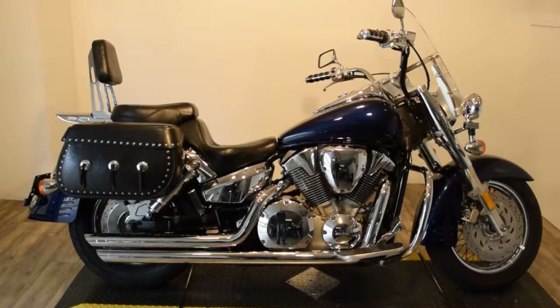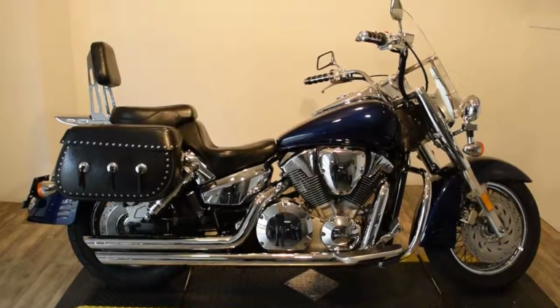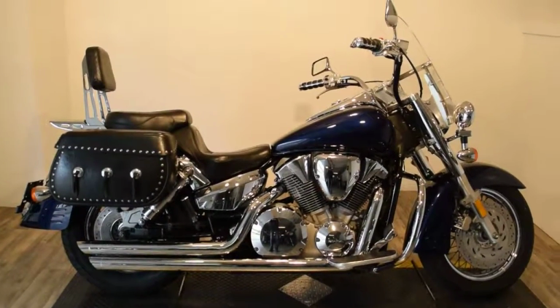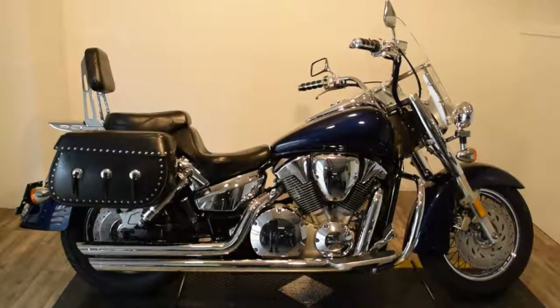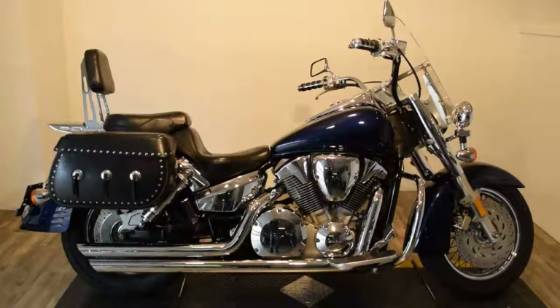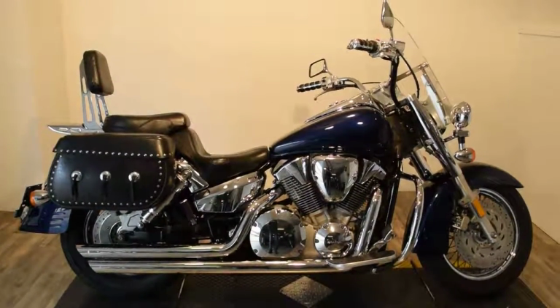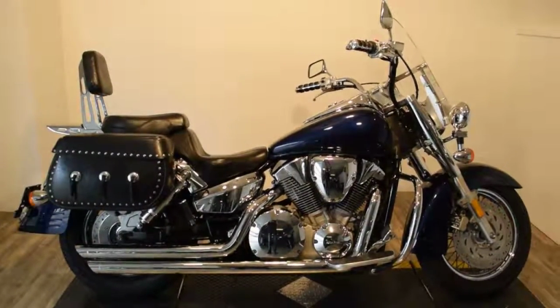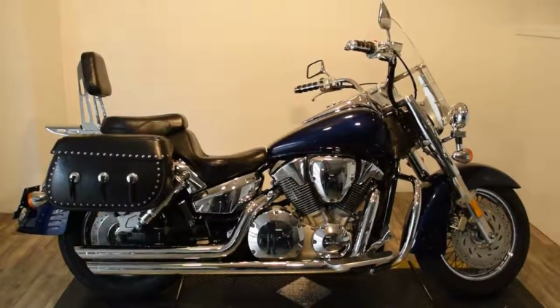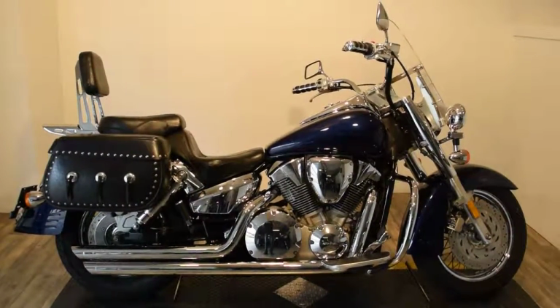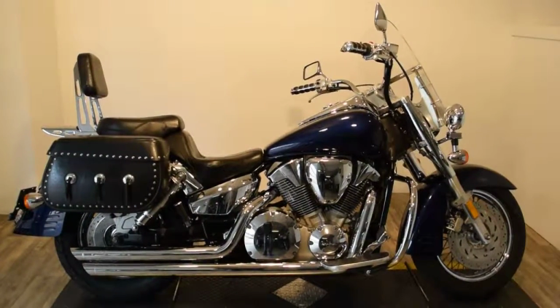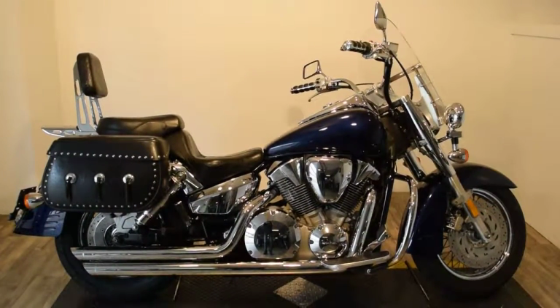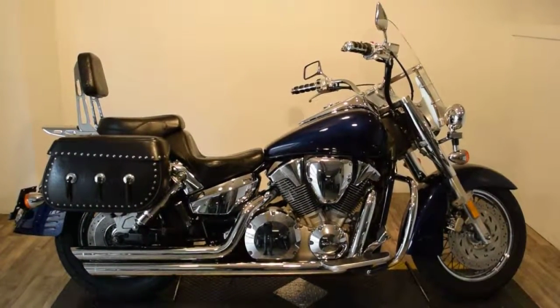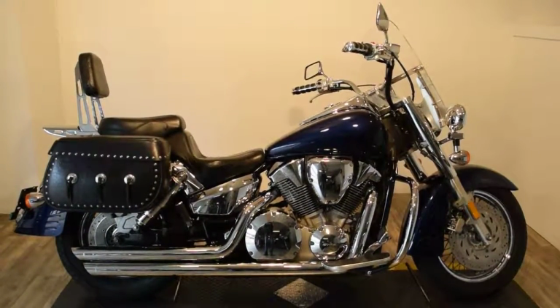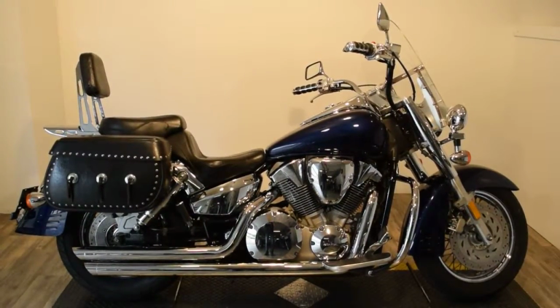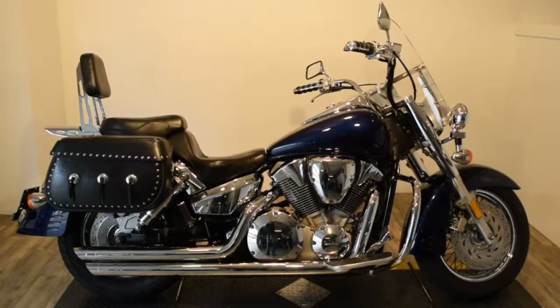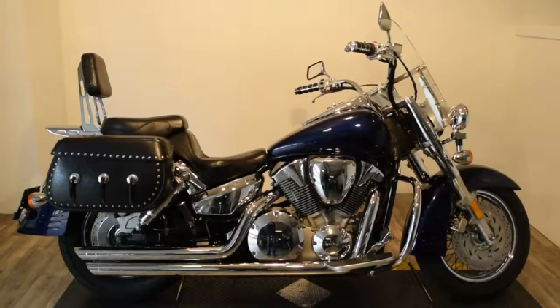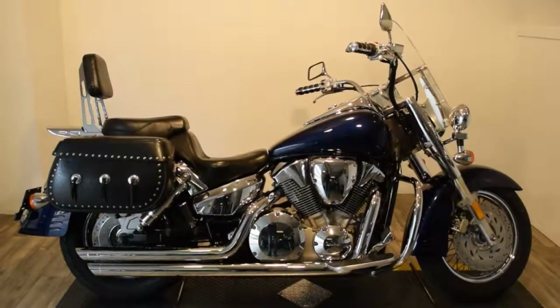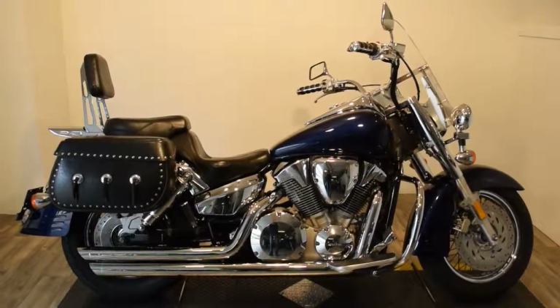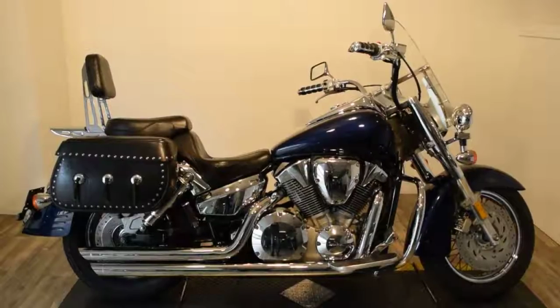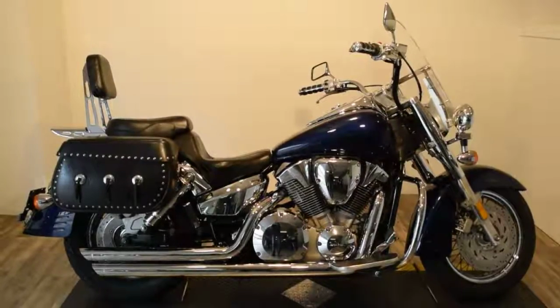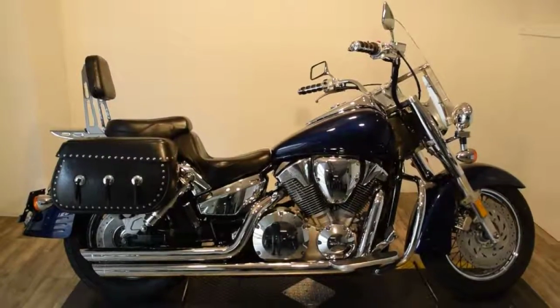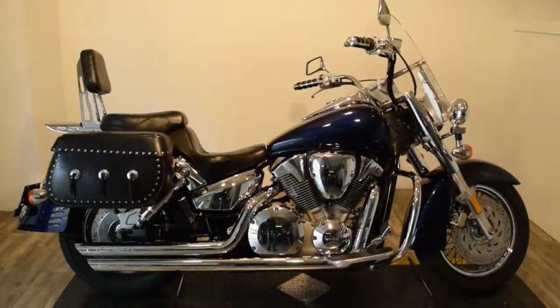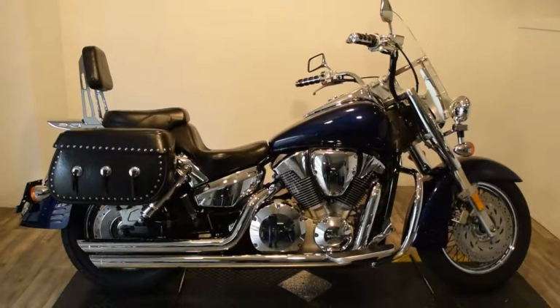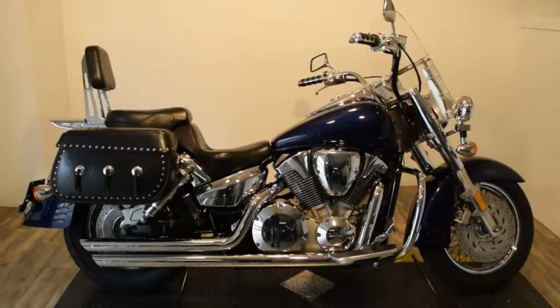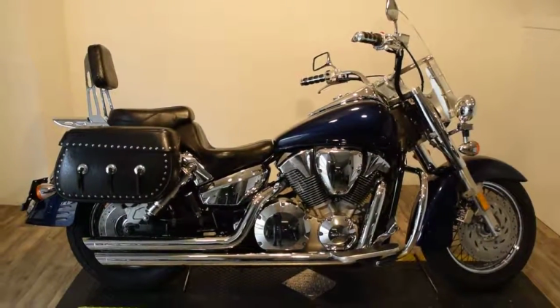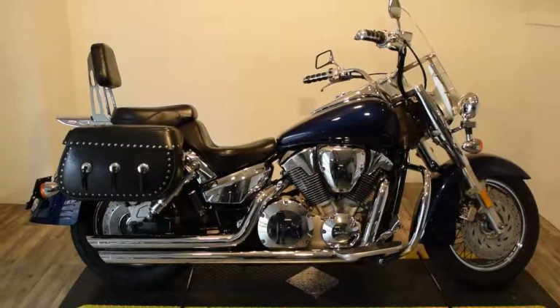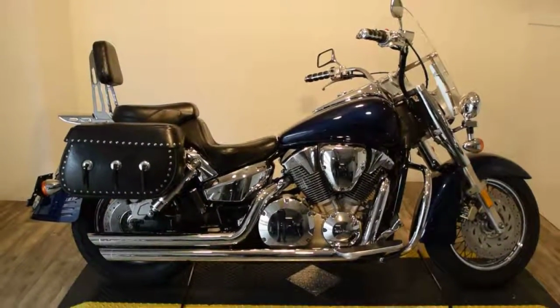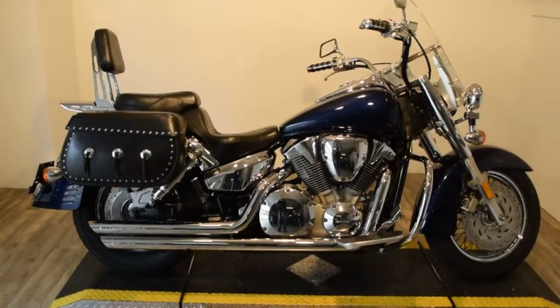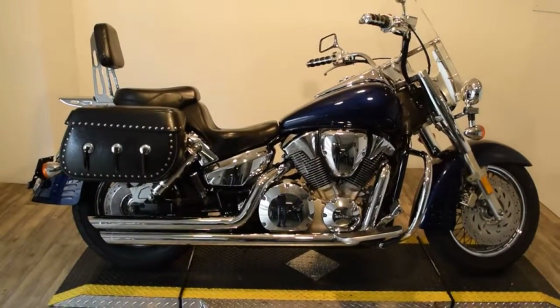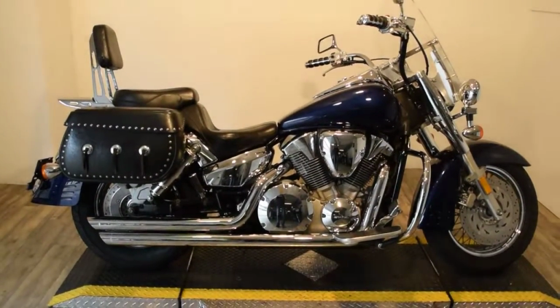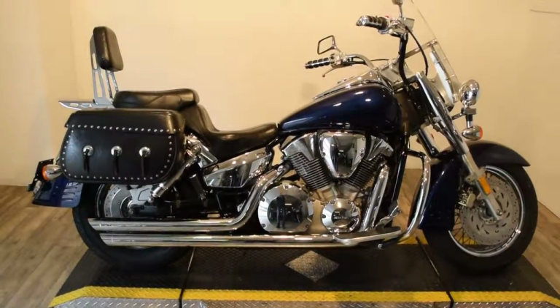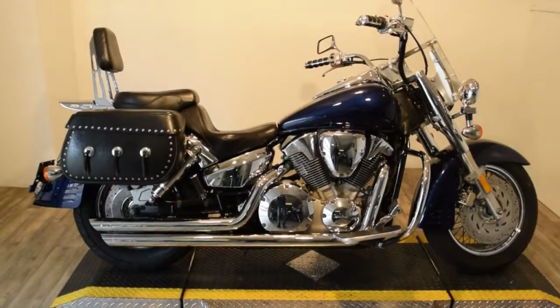Monster Power Sports is offering this 2004 Honda VTX 1300S model. It's a spoke retro.